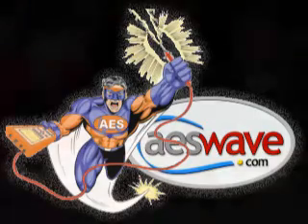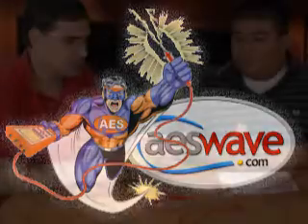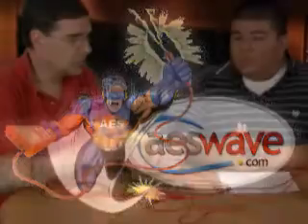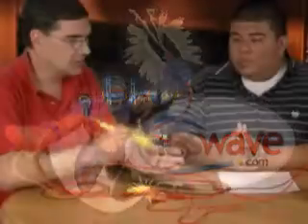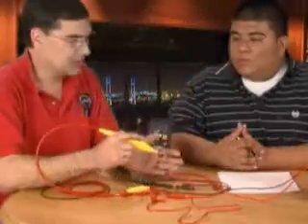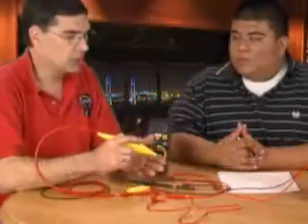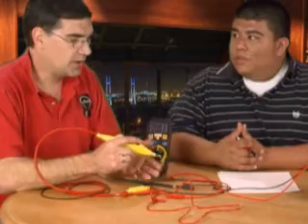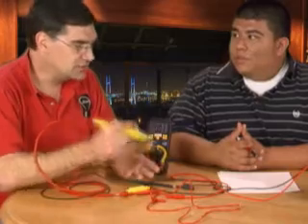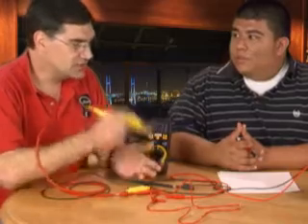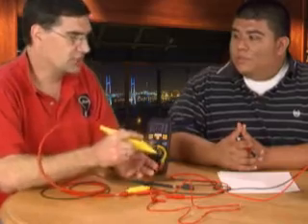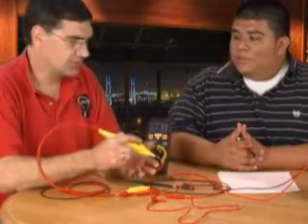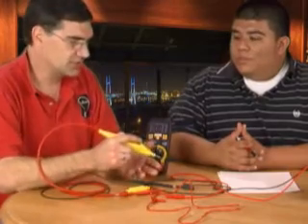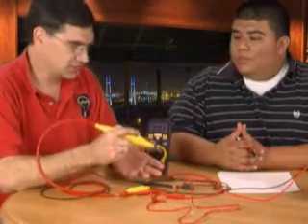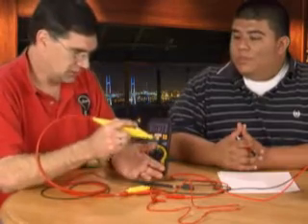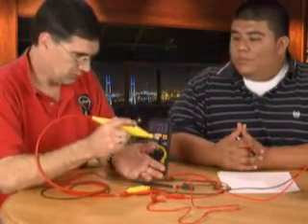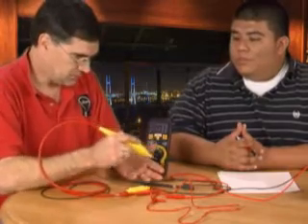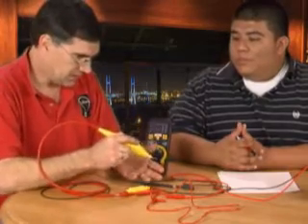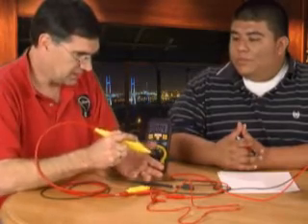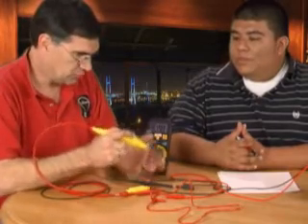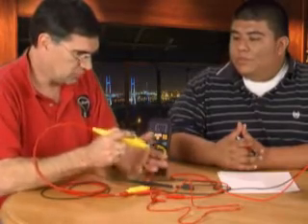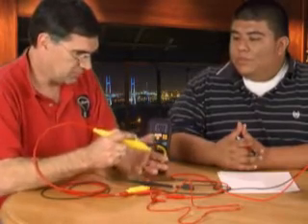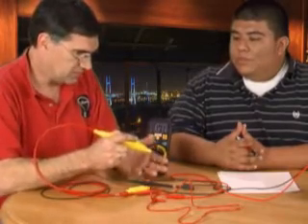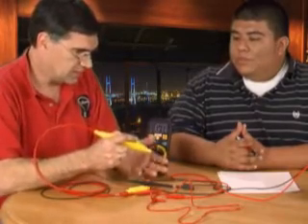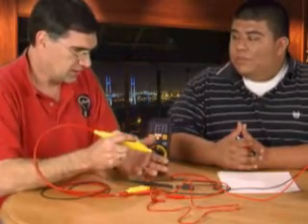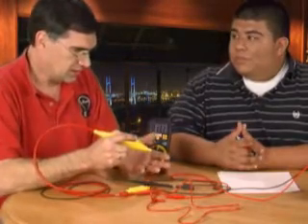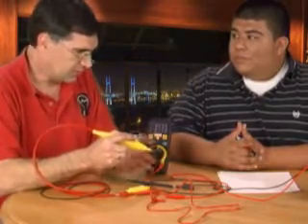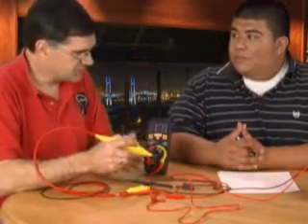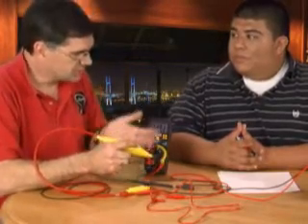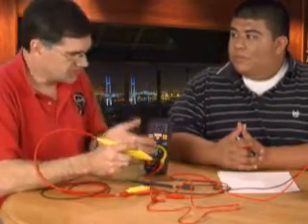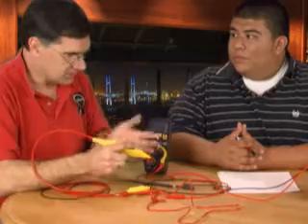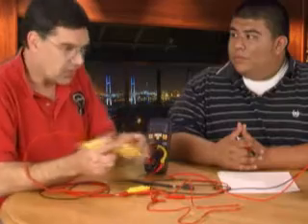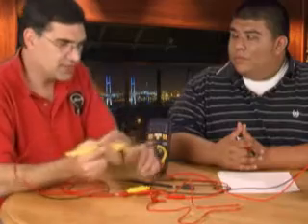Our tool — the only way to use it is to read voltage and push the button. When you push the button, the voltage either stays up or drops.